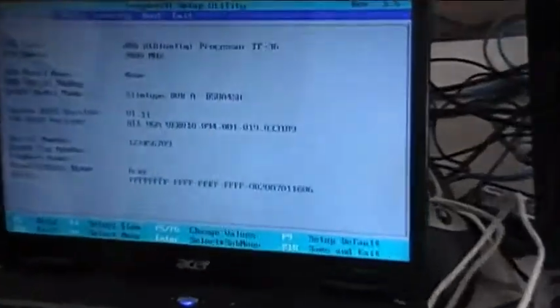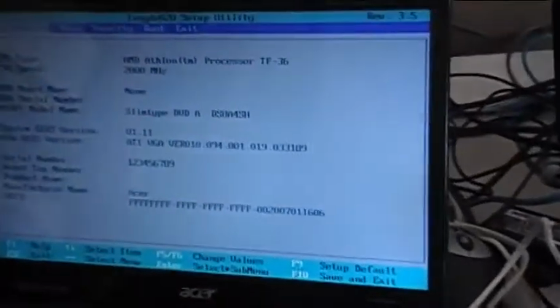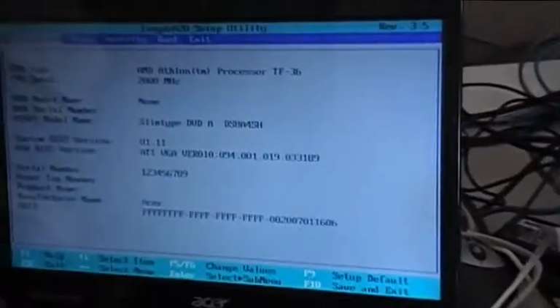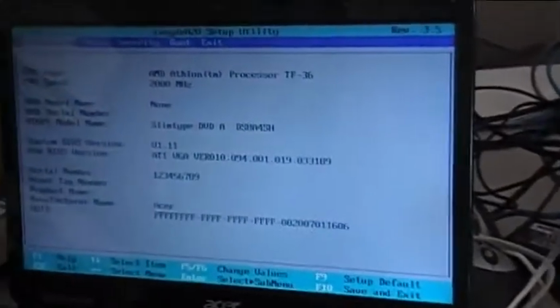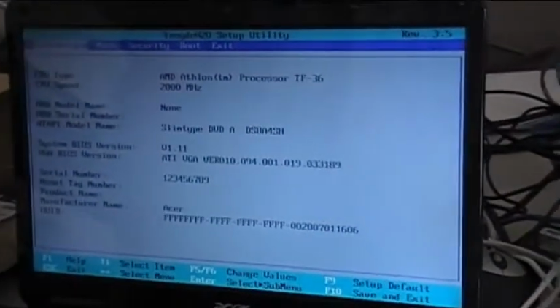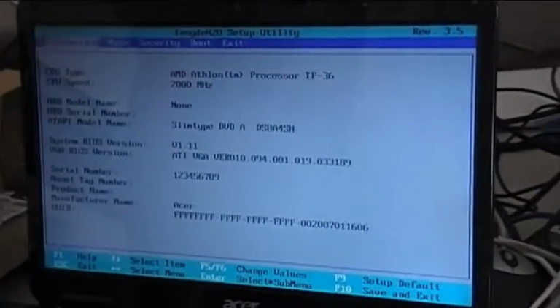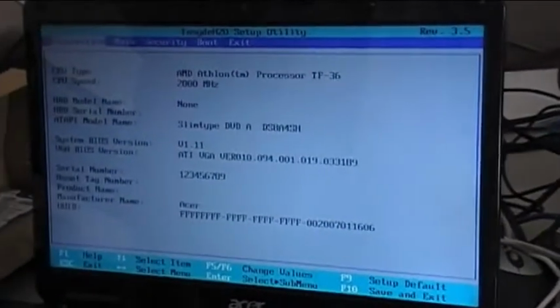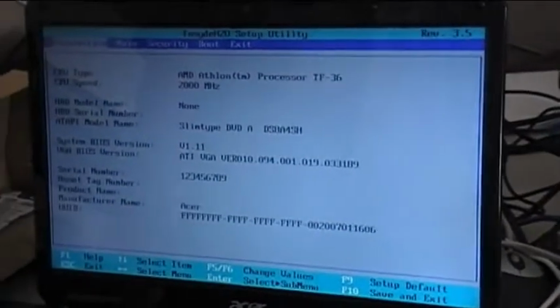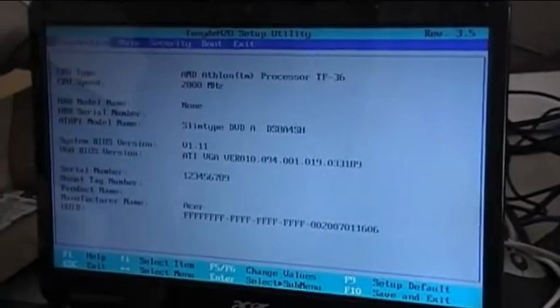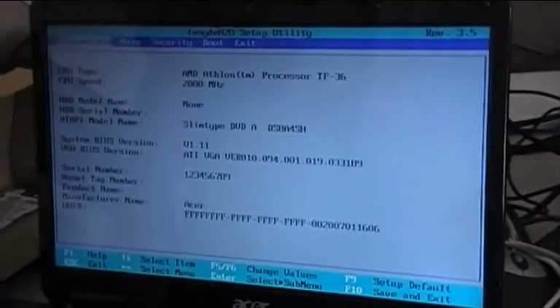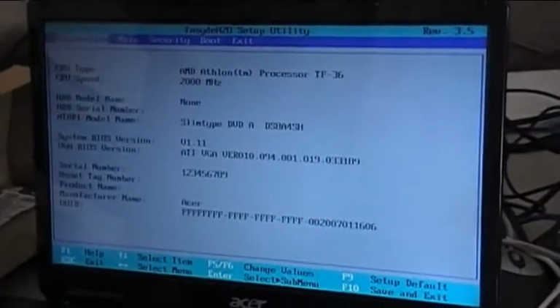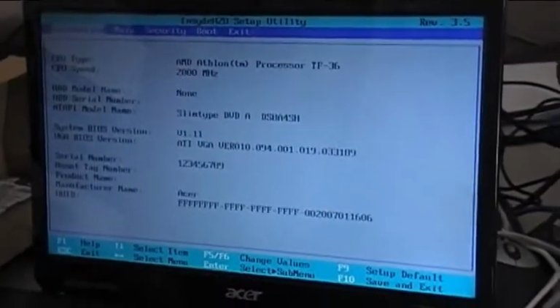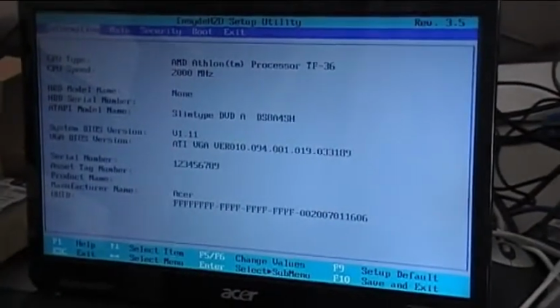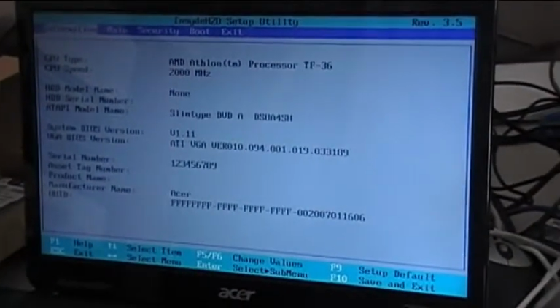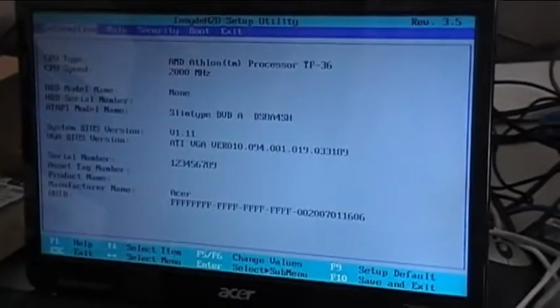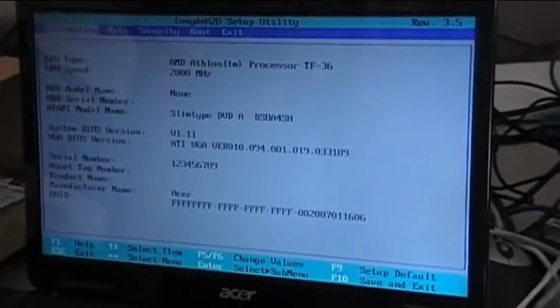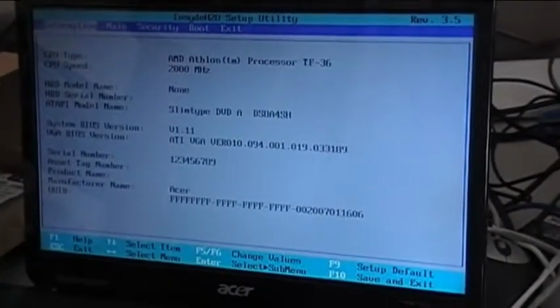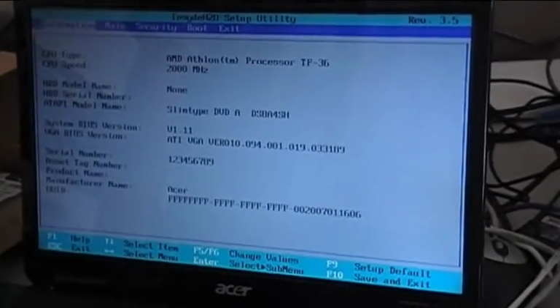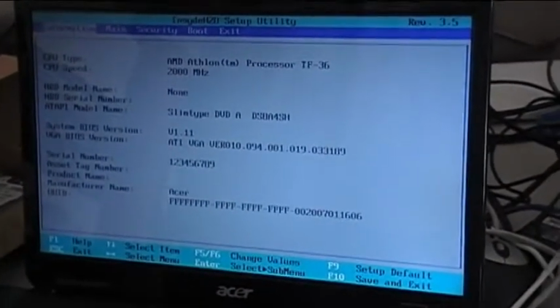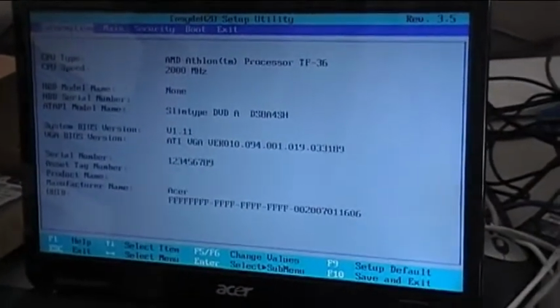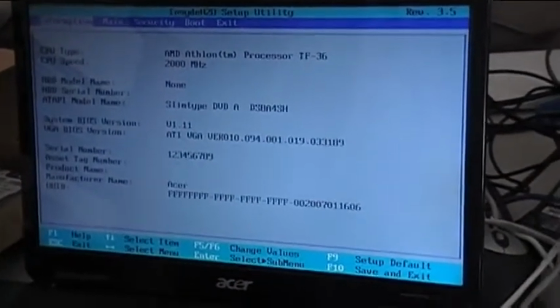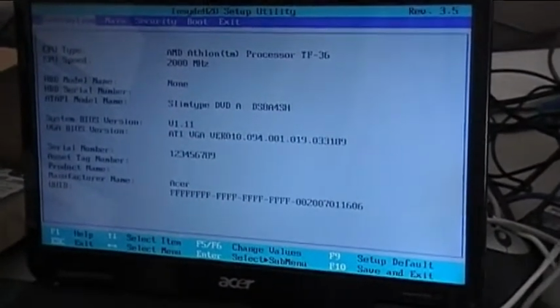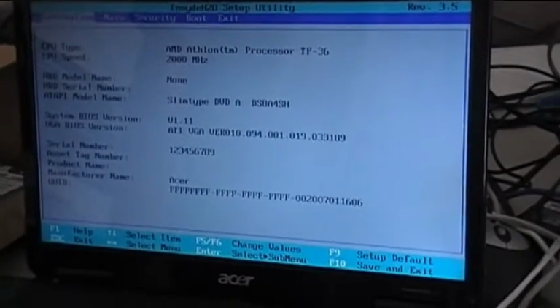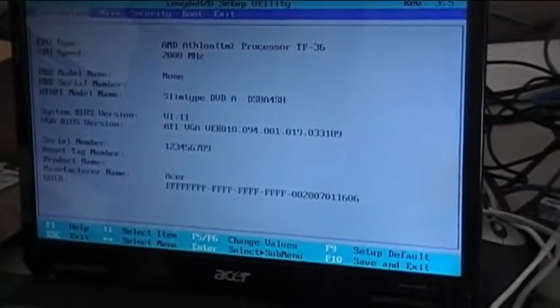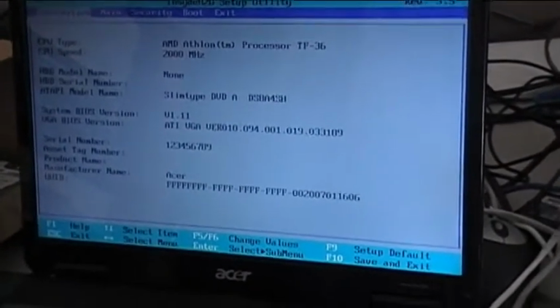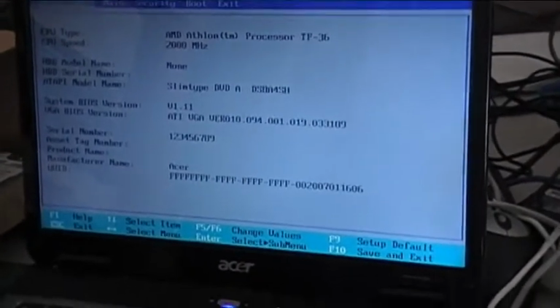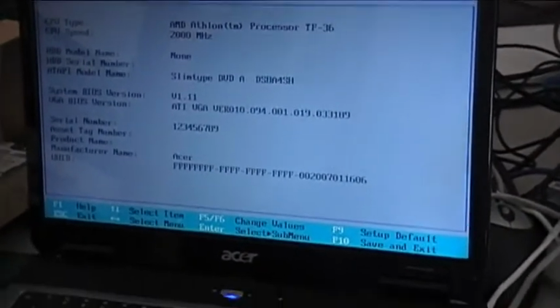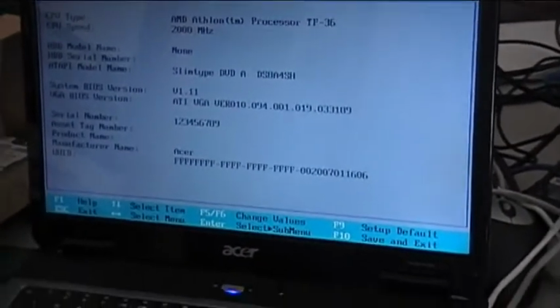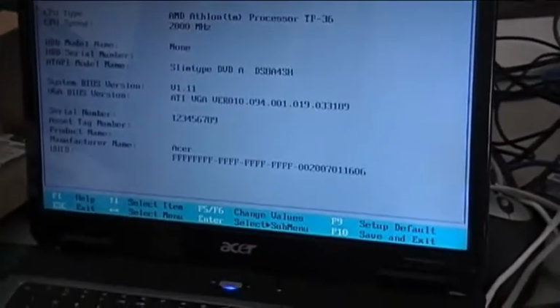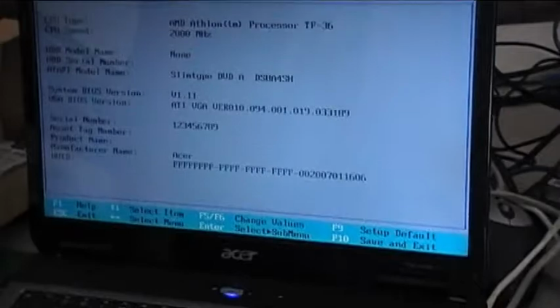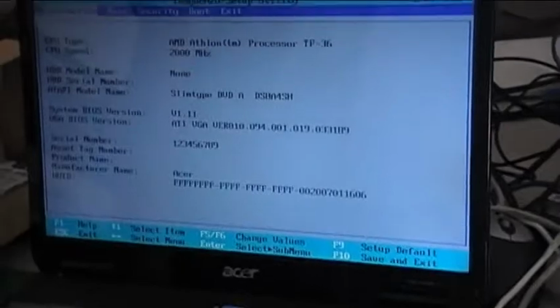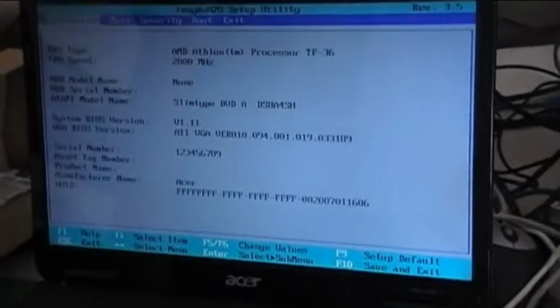Now we're going to put the hard drive back on and see if the hard drive has a password.